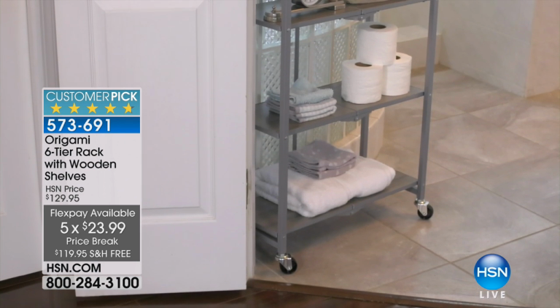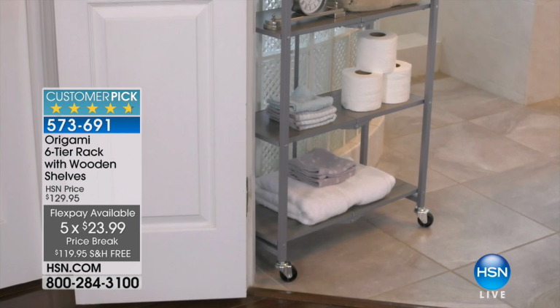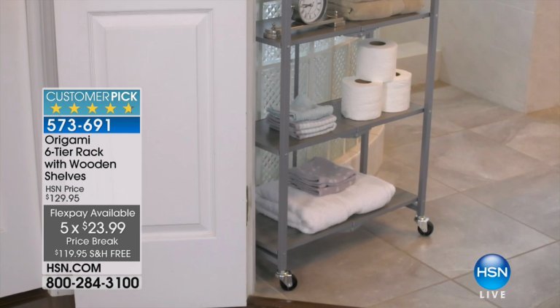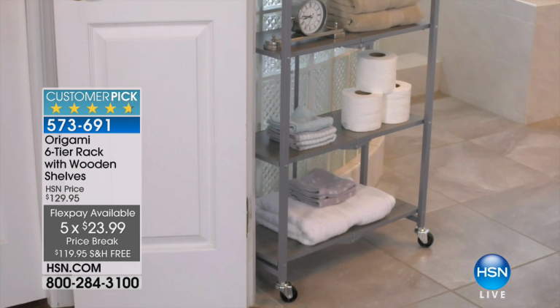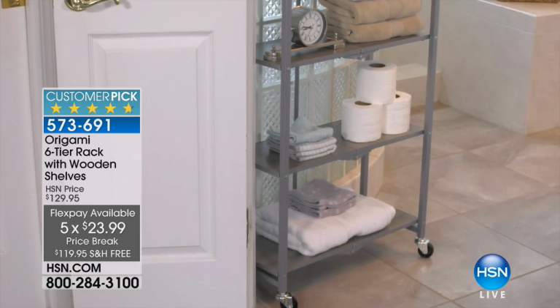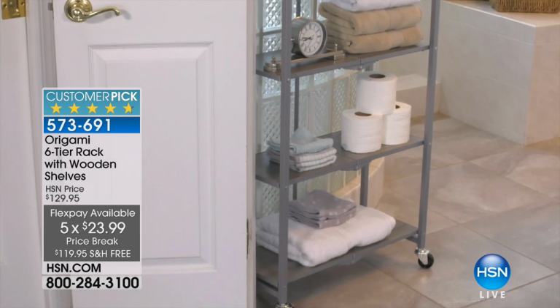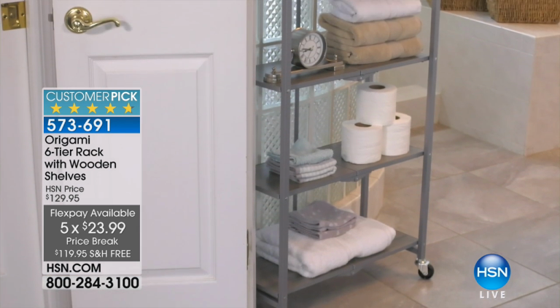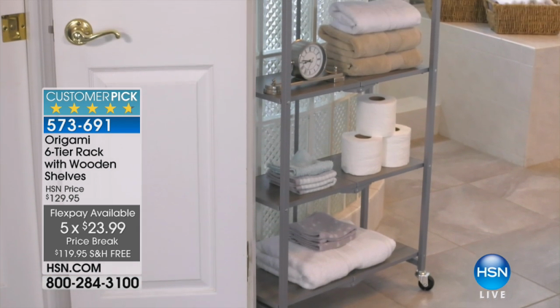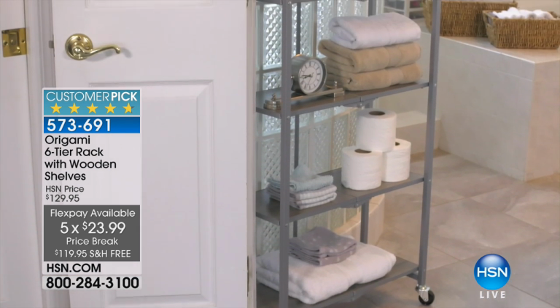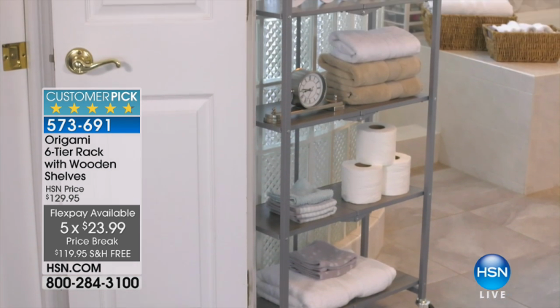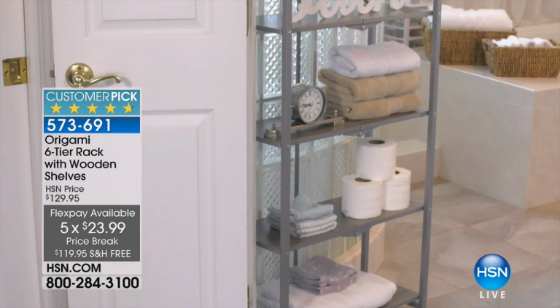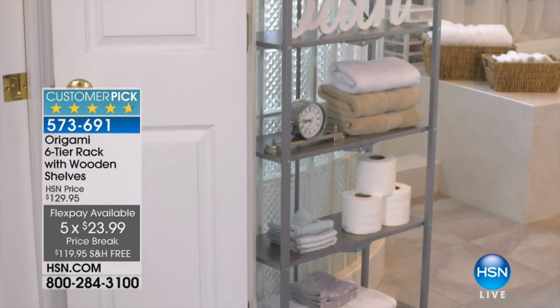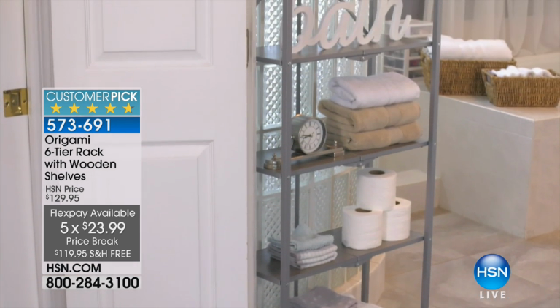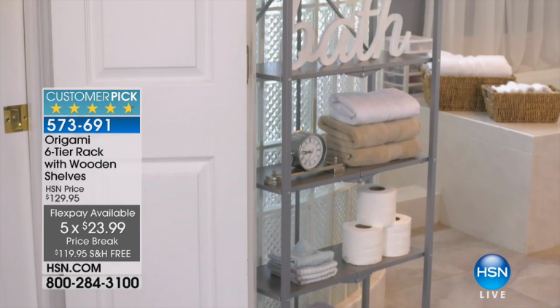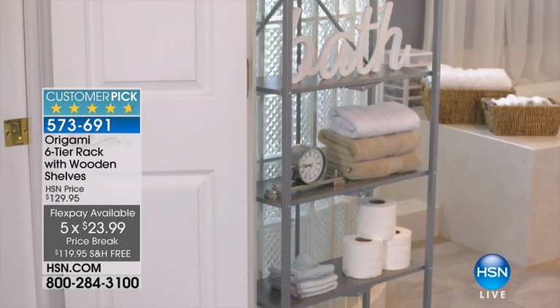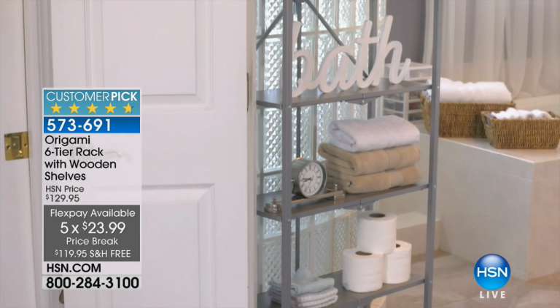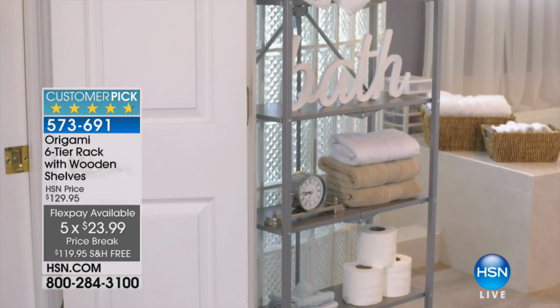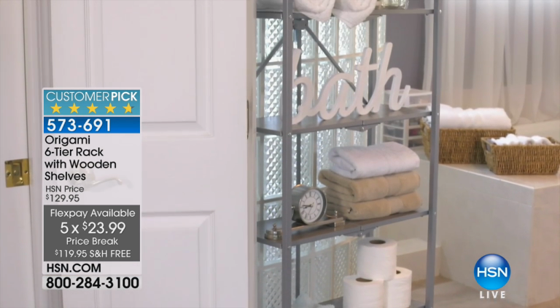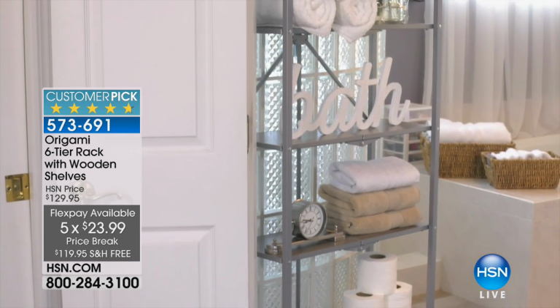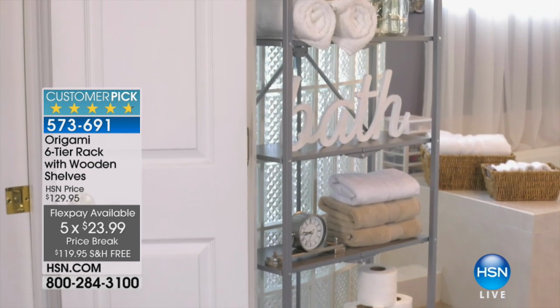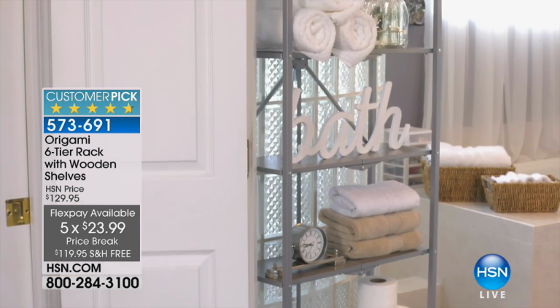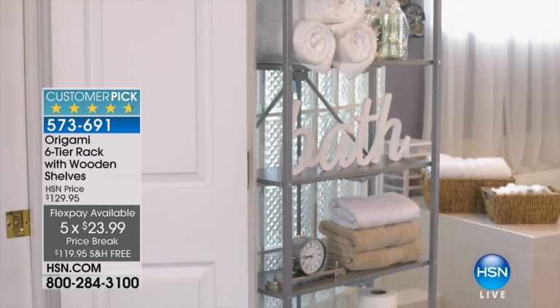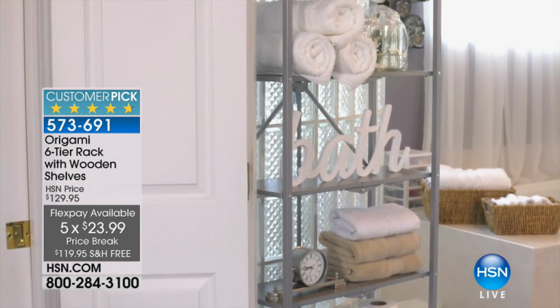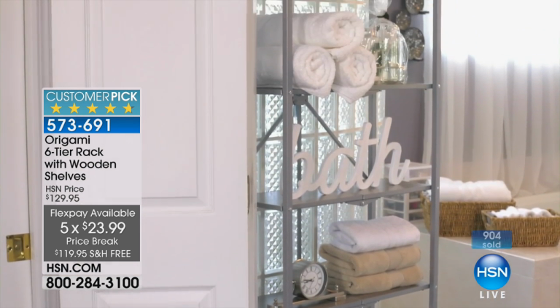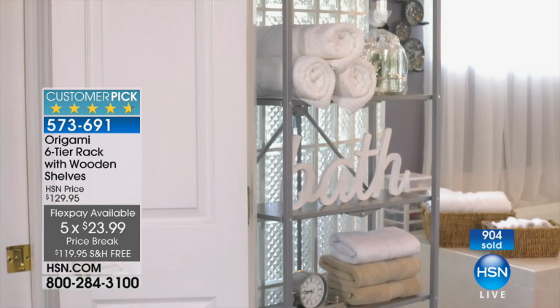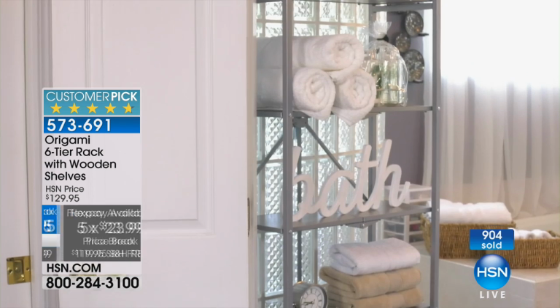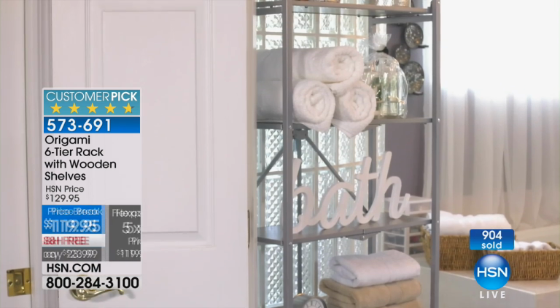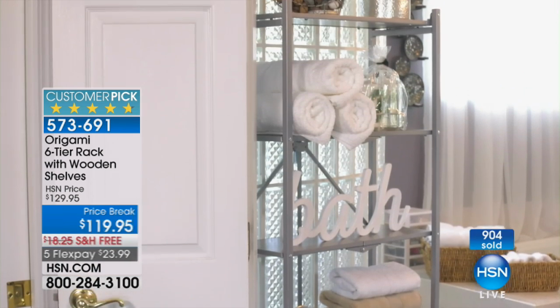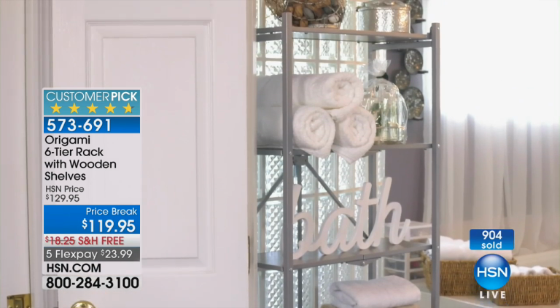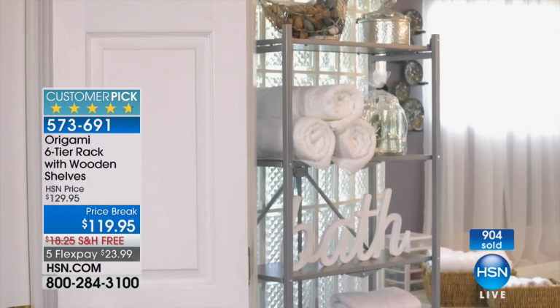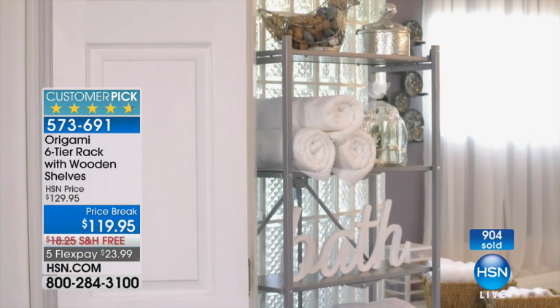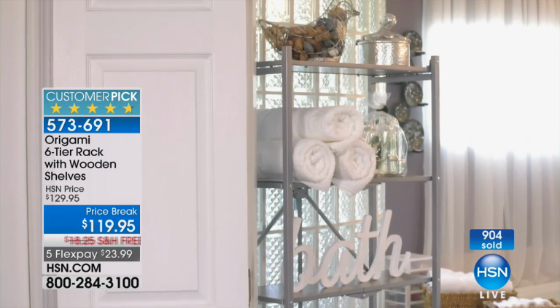$23.99. How good are the reviews? How about 4.7 out of five stars? That's pretty good. Now here's the bad news — there's 1,700 left, that's it. When they're gone, that's it.